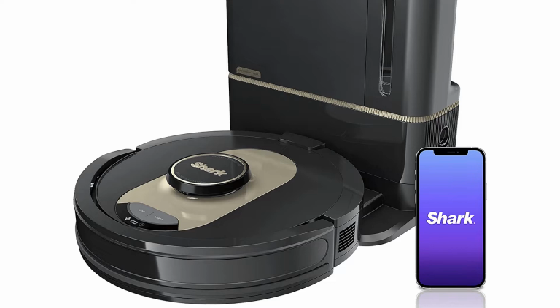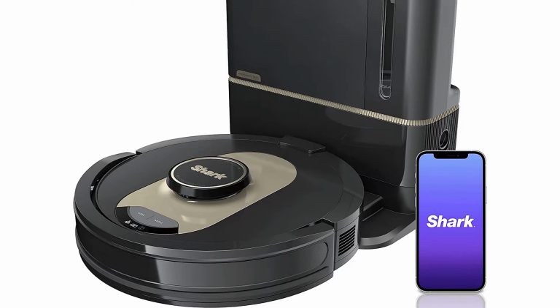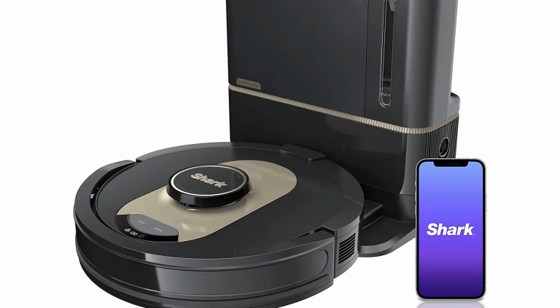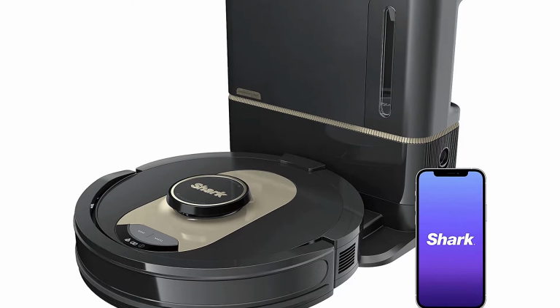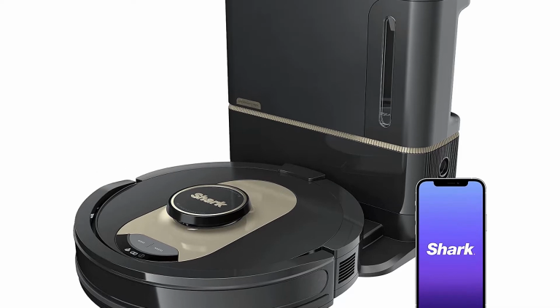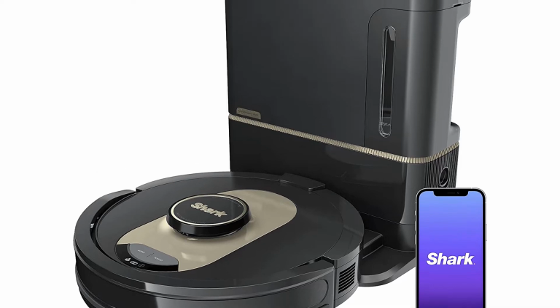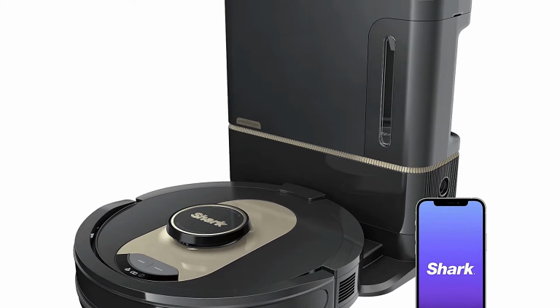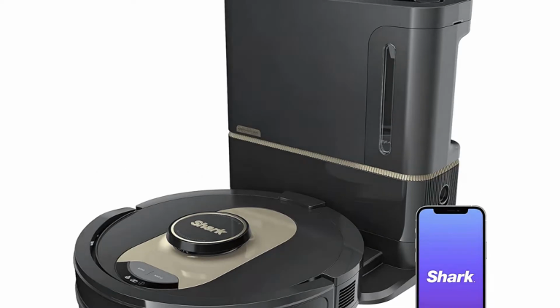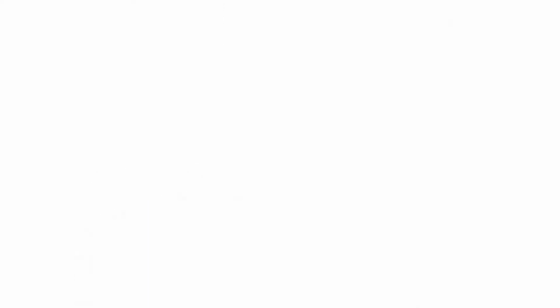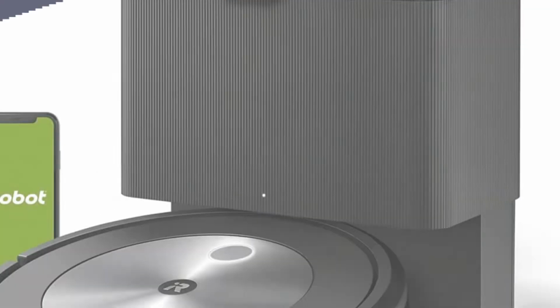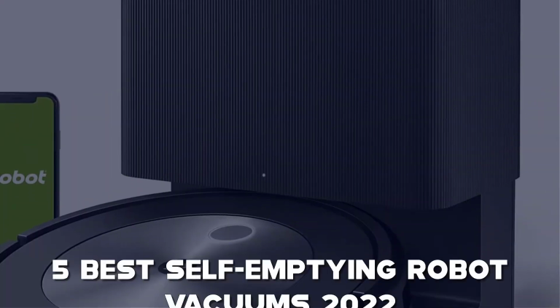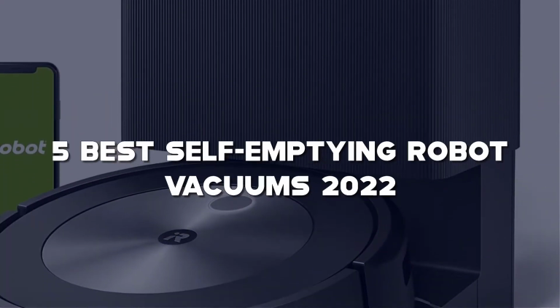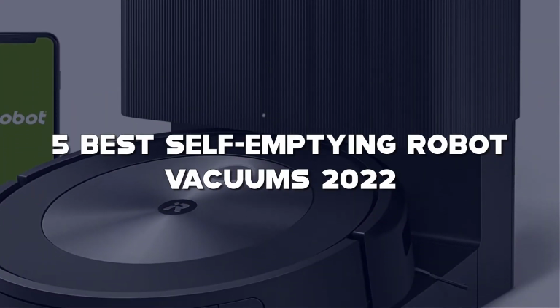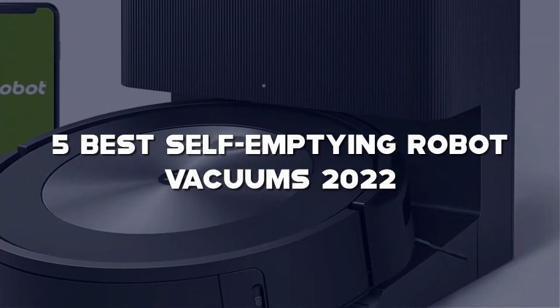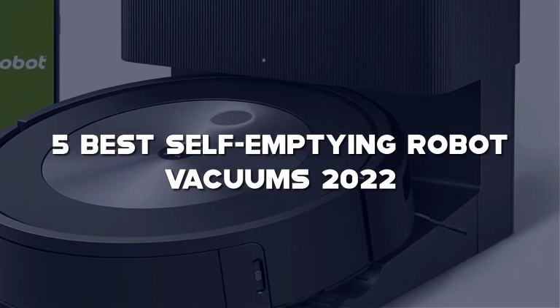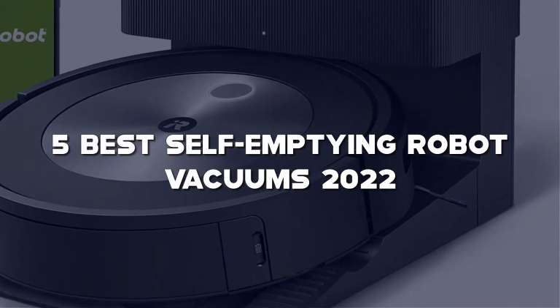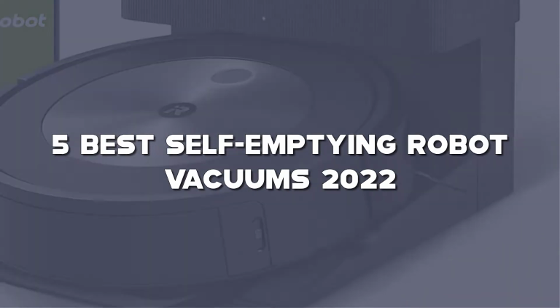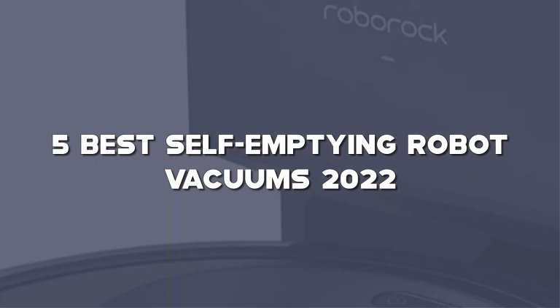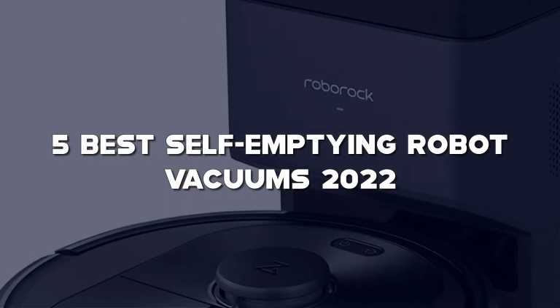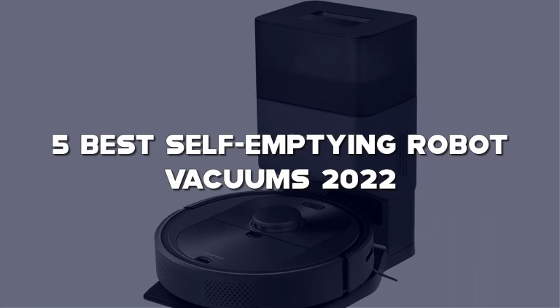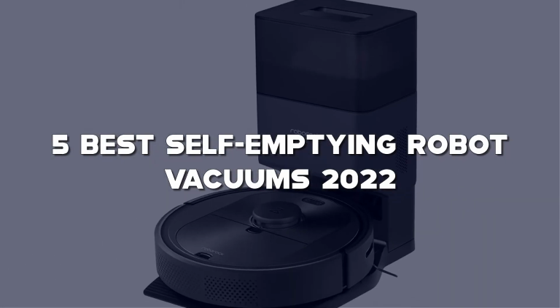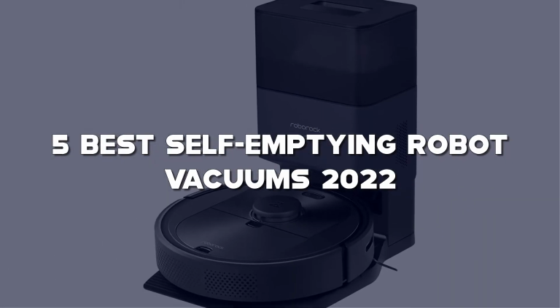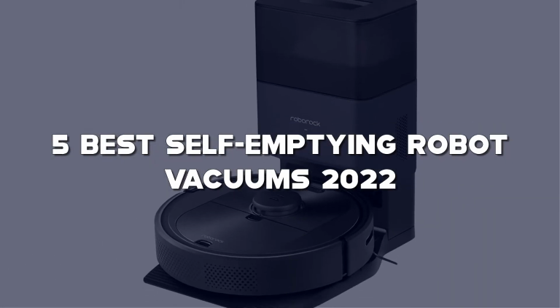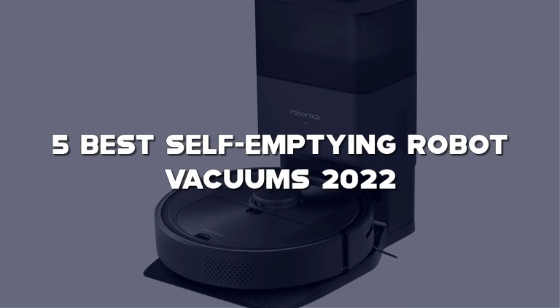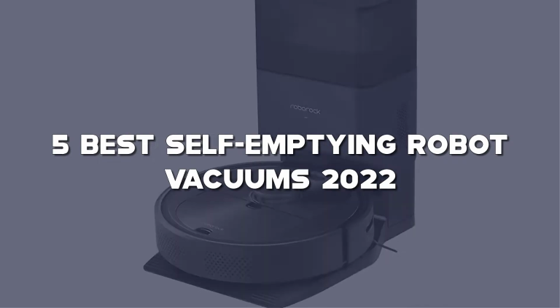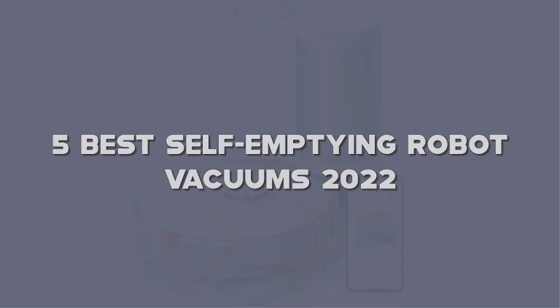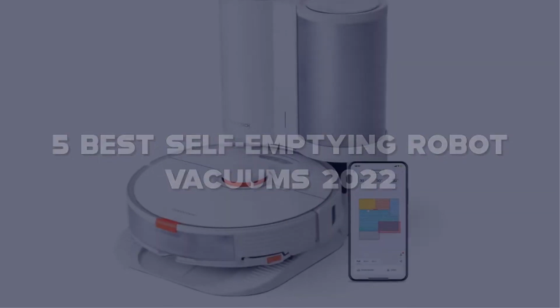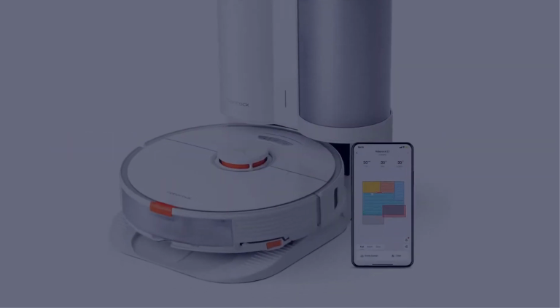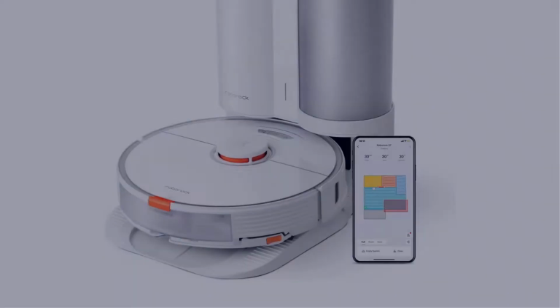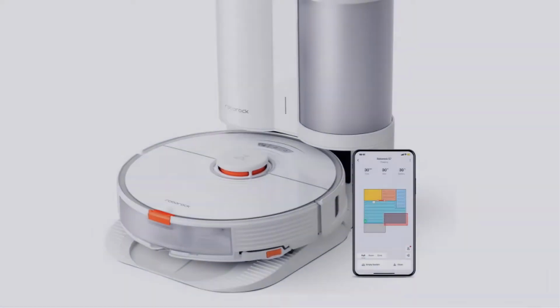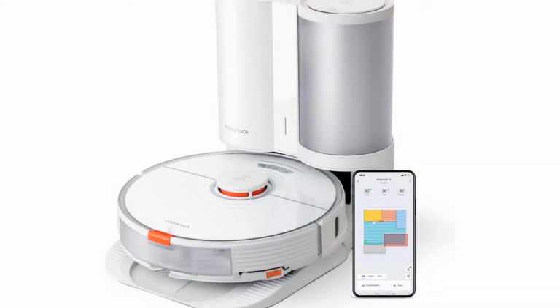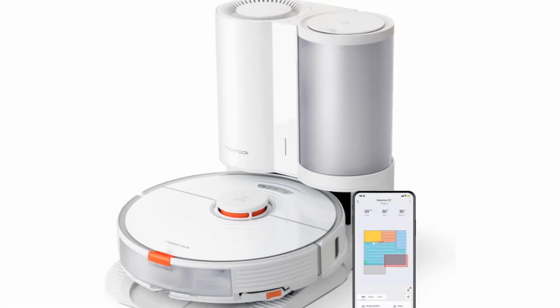In this video, I have compiled a list of the top 5 best self-emptying robot vacuums in the market that are worth buying.